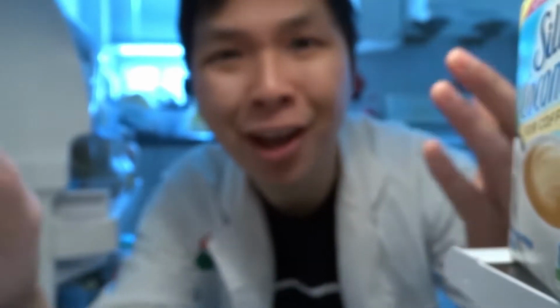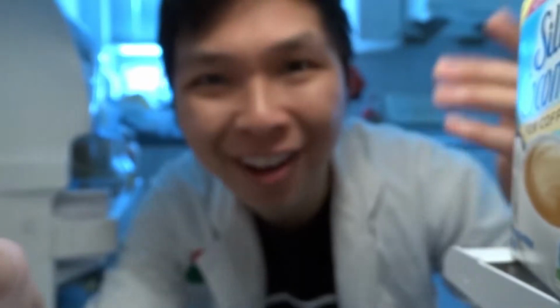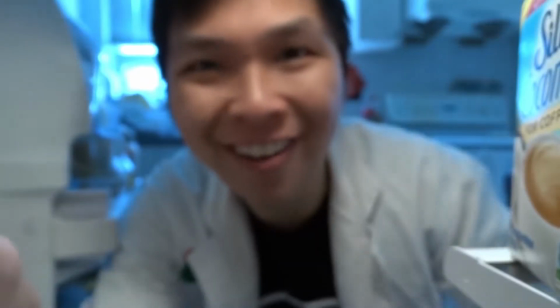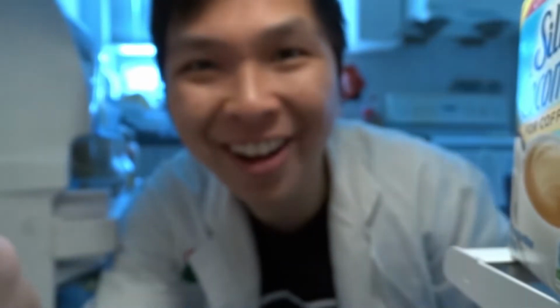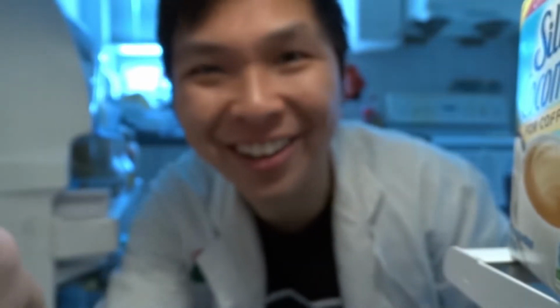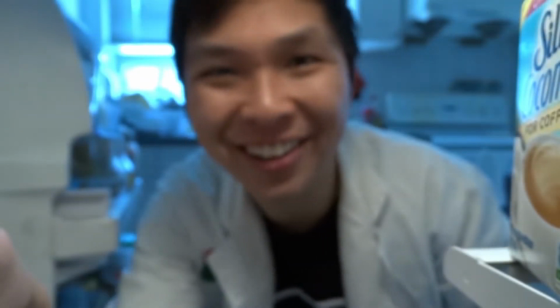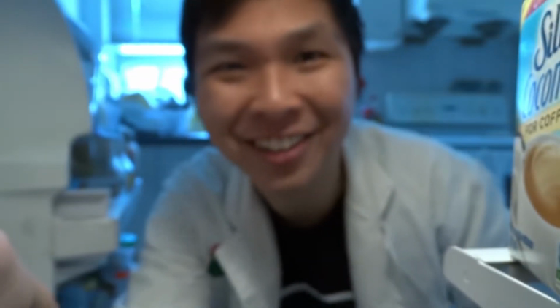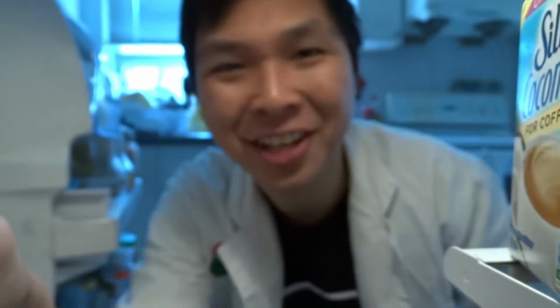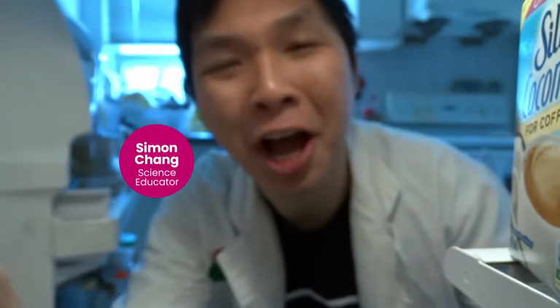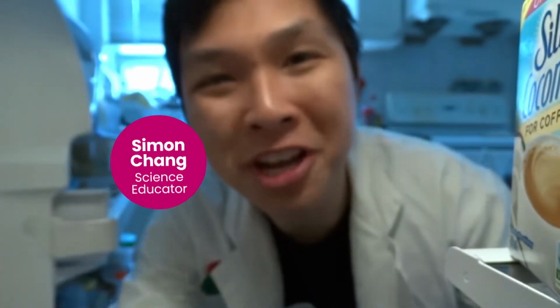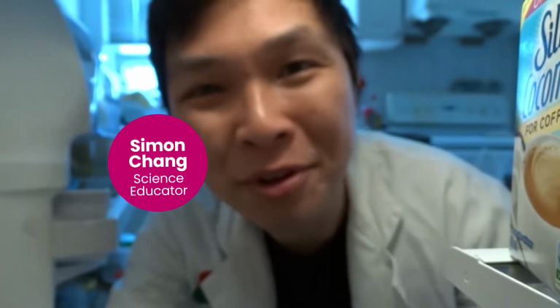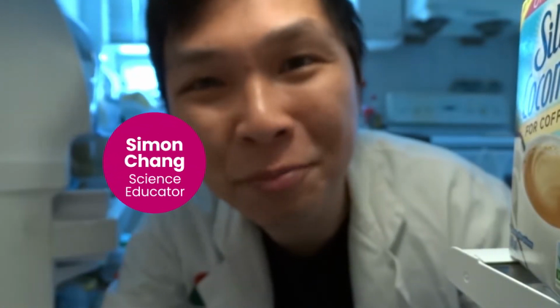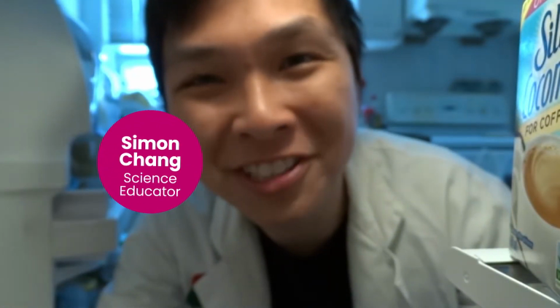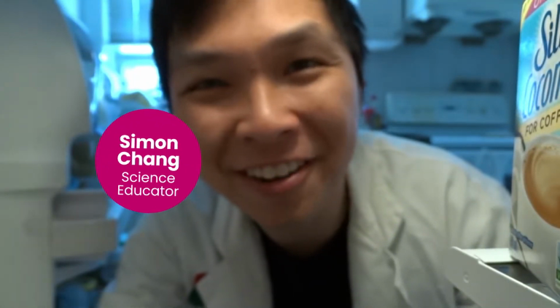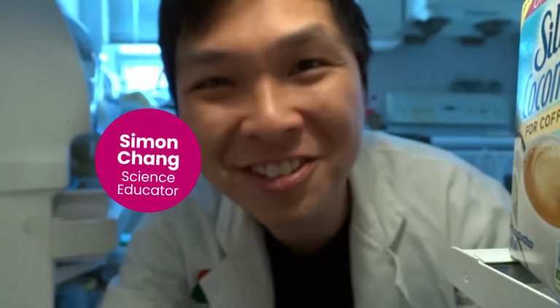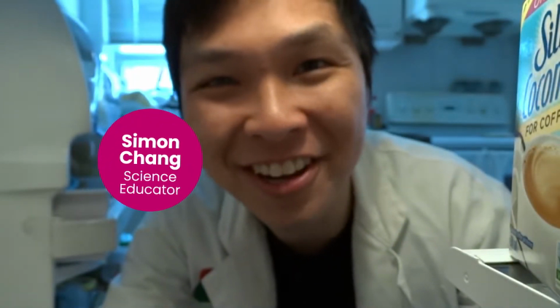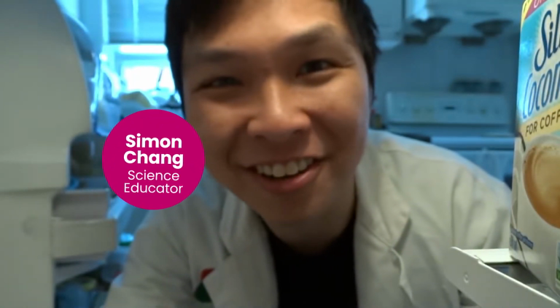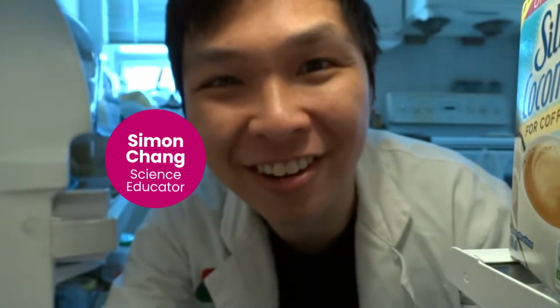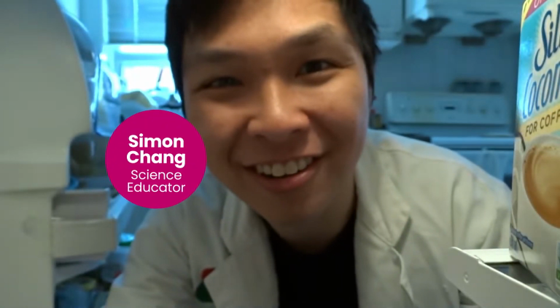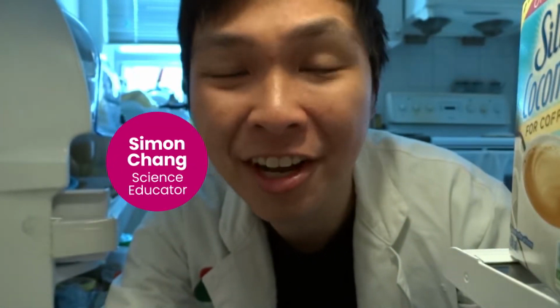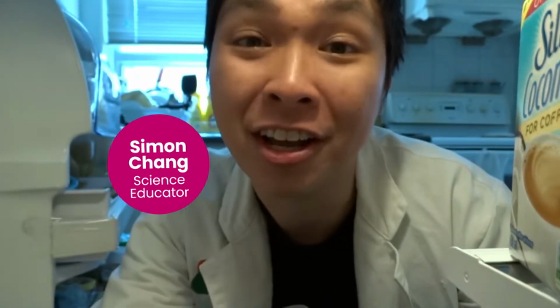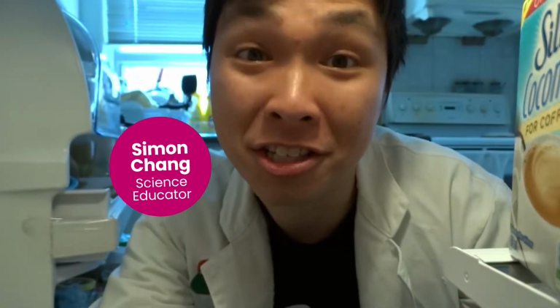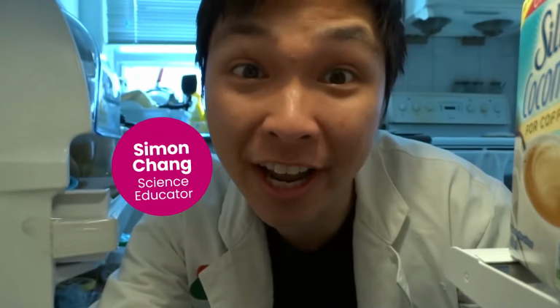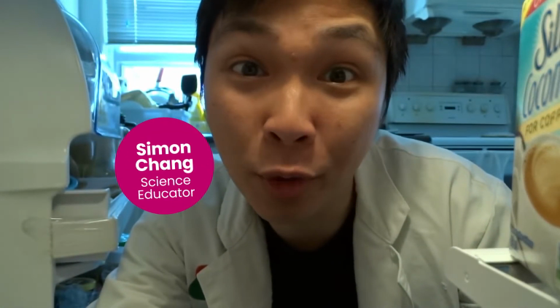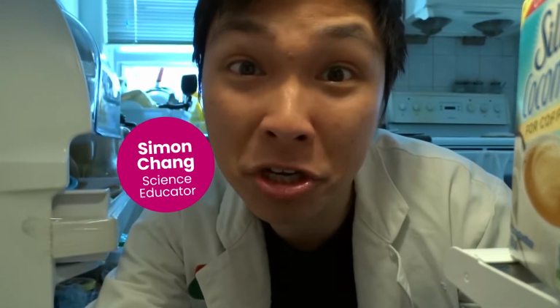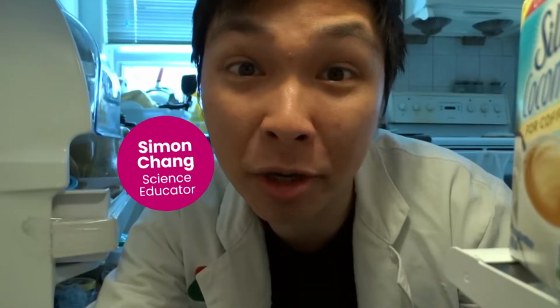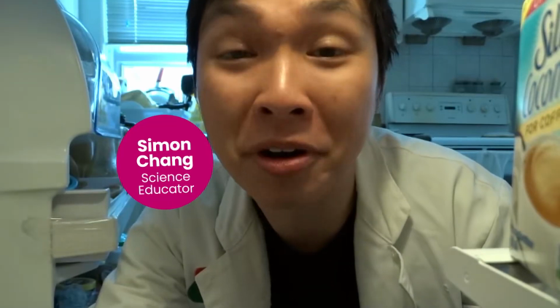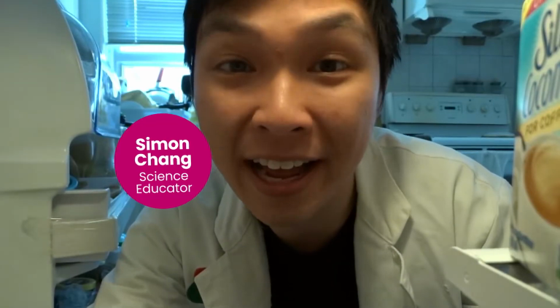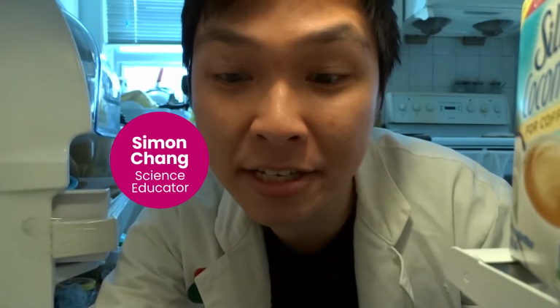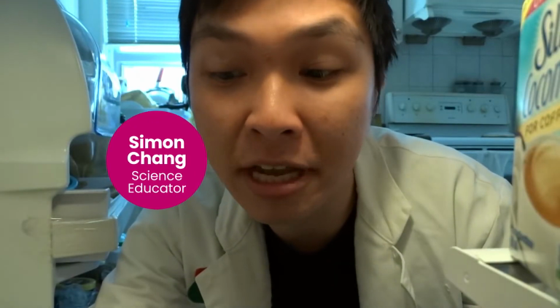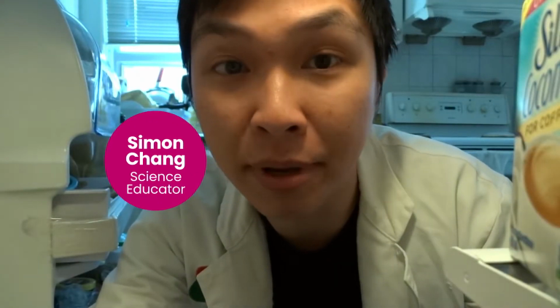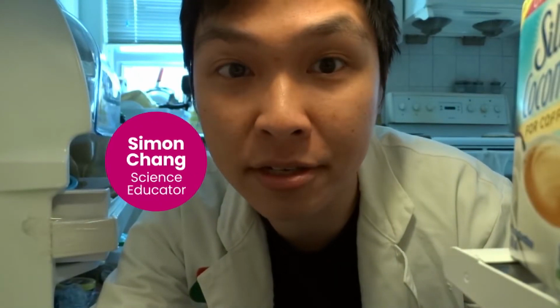I'm Simon from the Ontario Science Centre. Today we'll be talking about acids and bases.